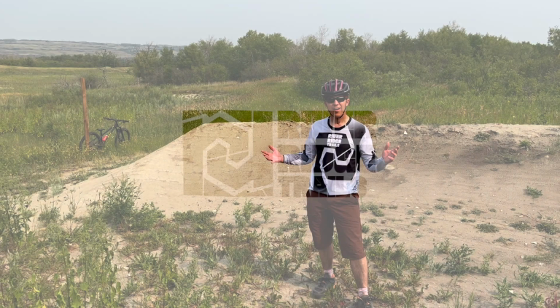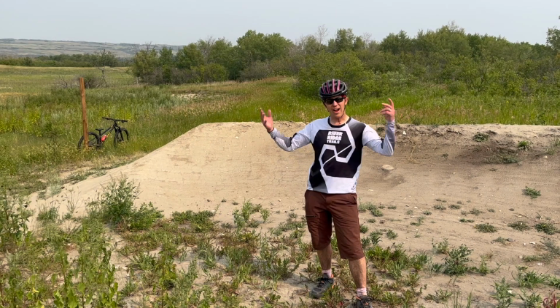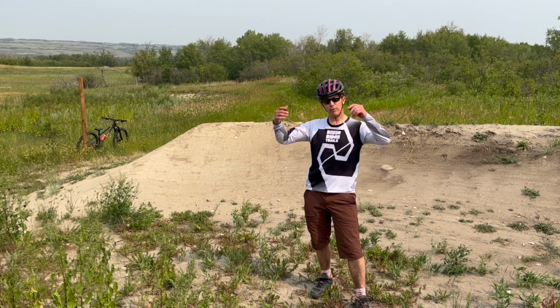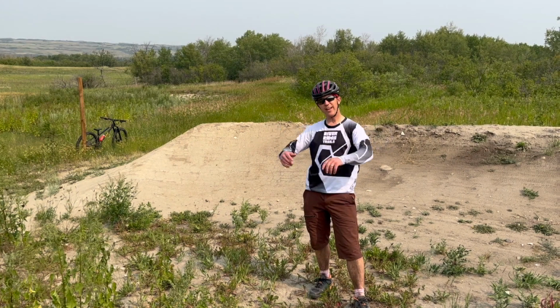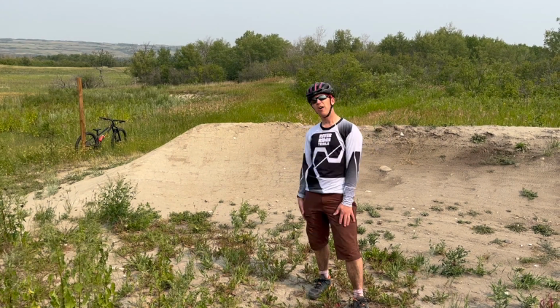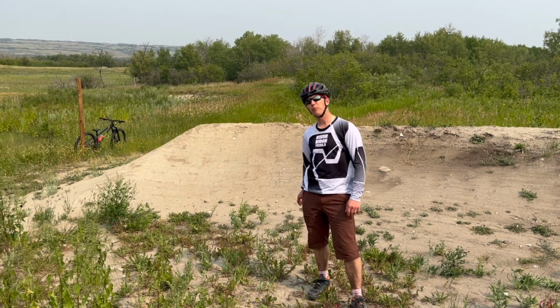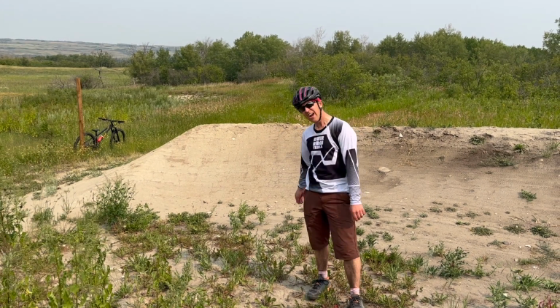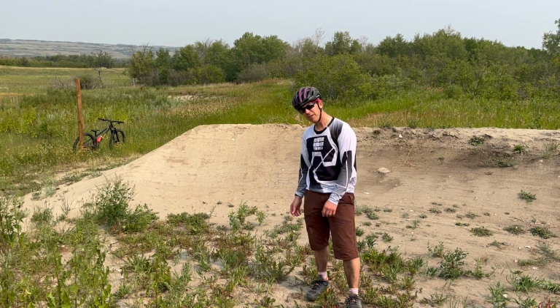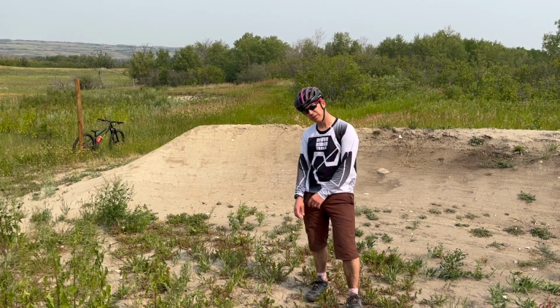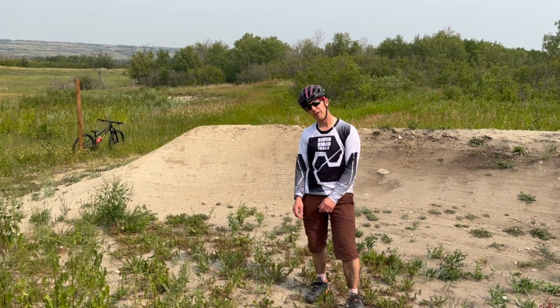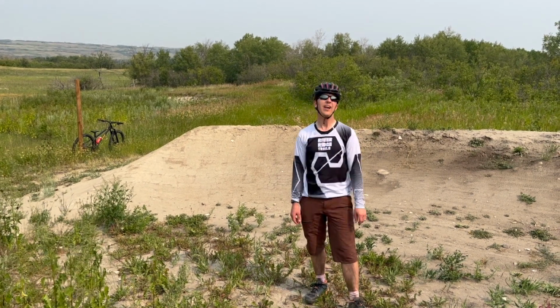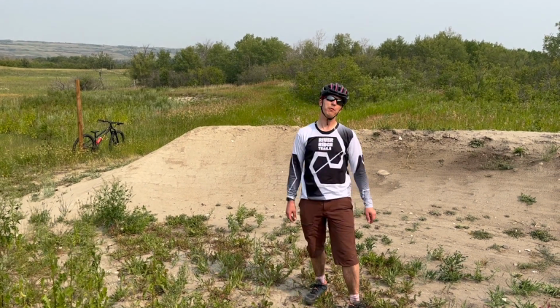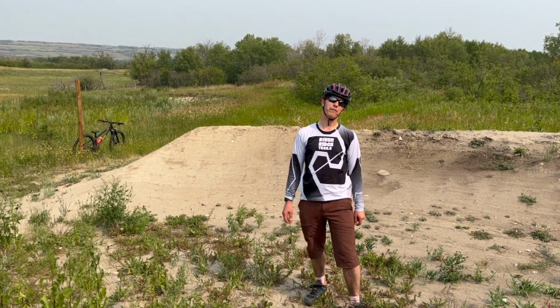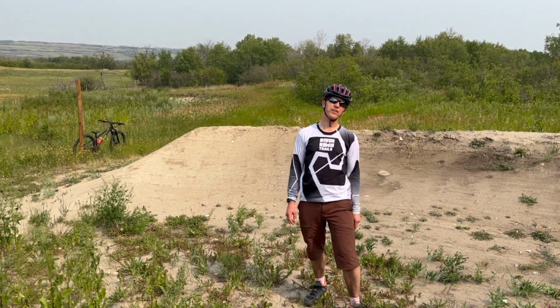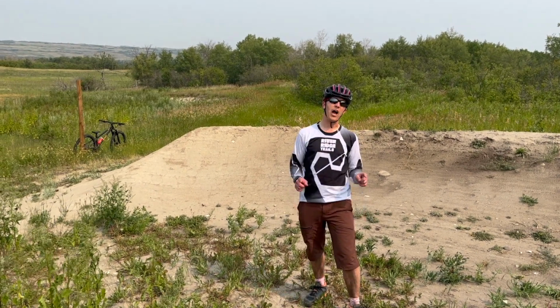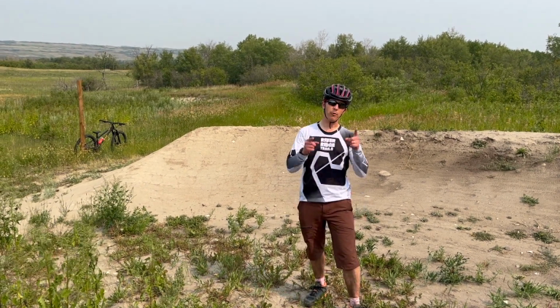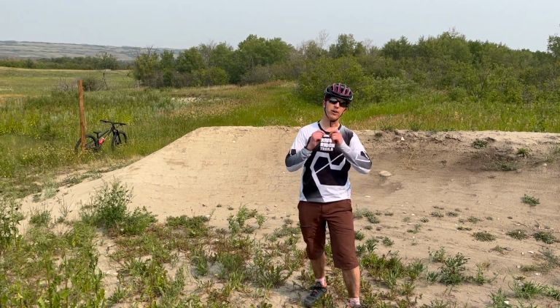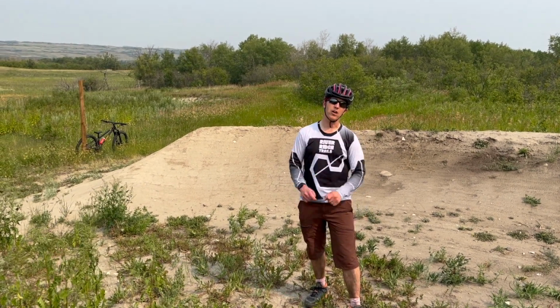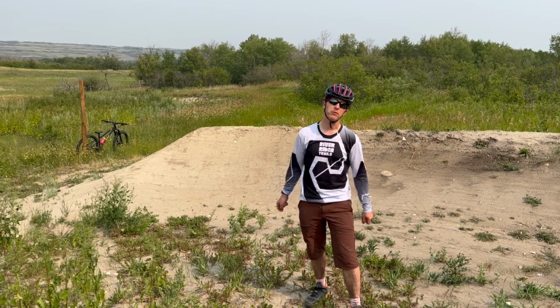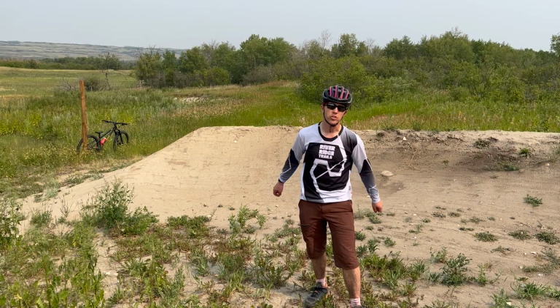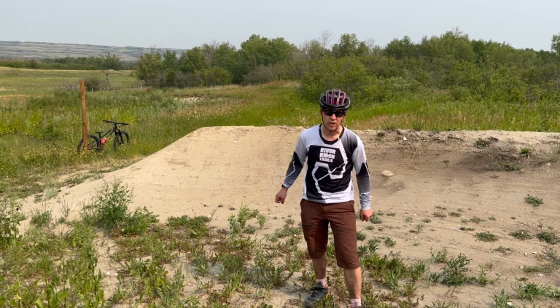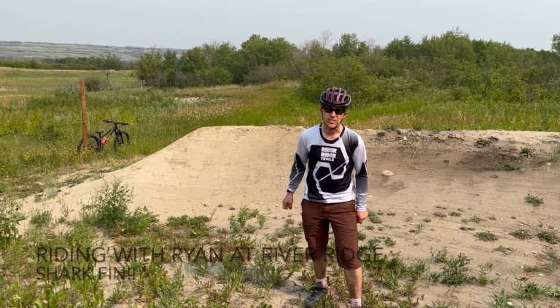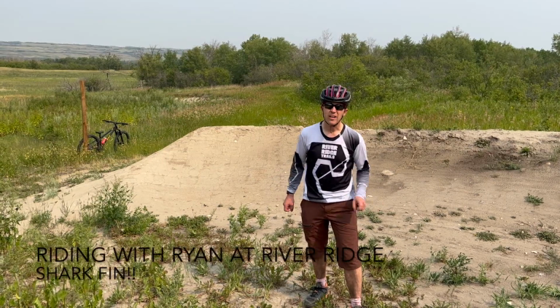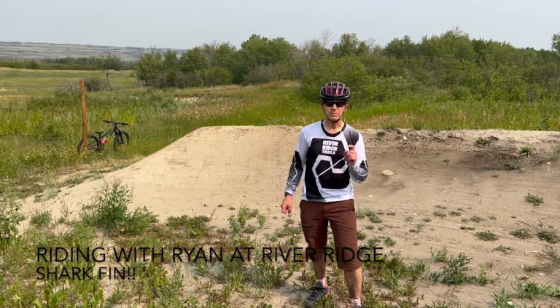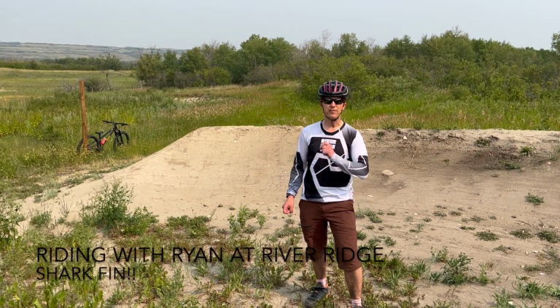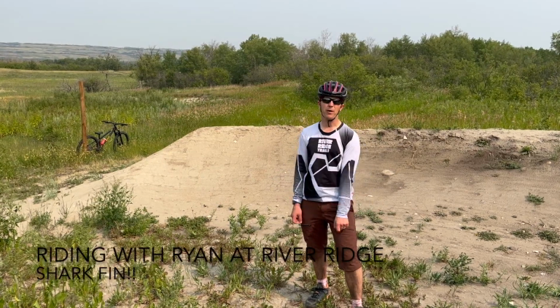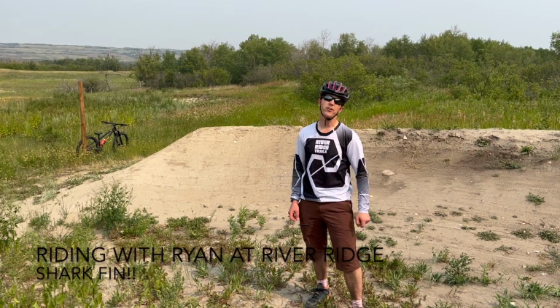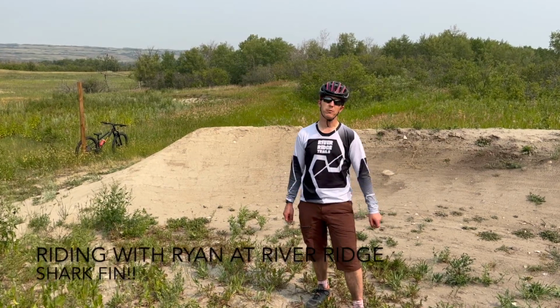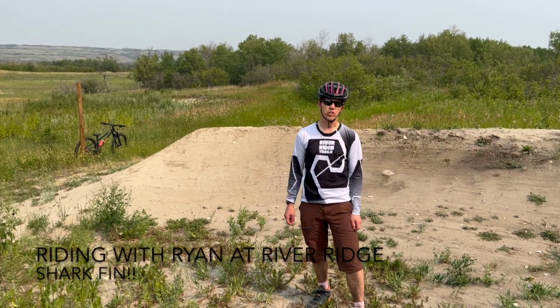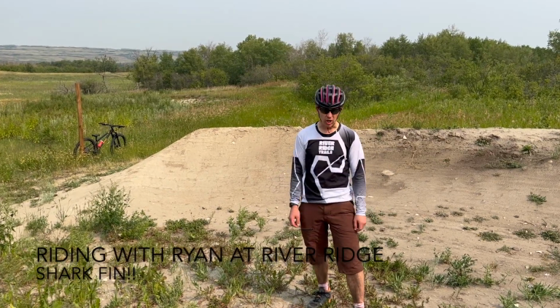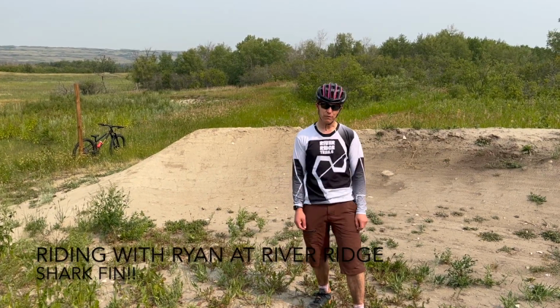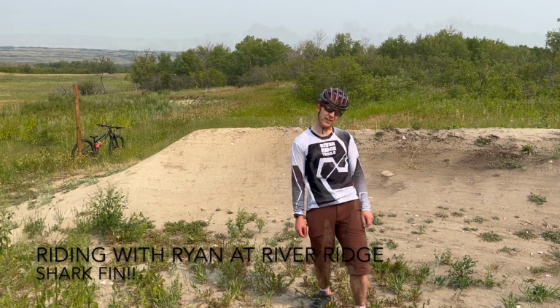Hi everyone, today on Riding with Ryan at River Ridge, I want to talk about sharks. Specifically, I want to talk about shark fins.